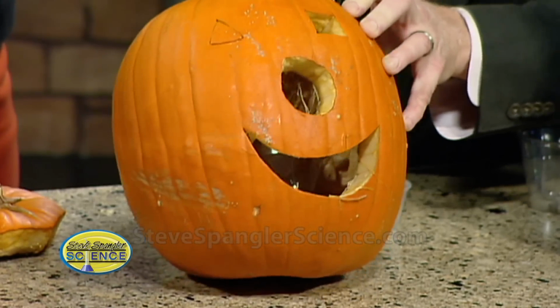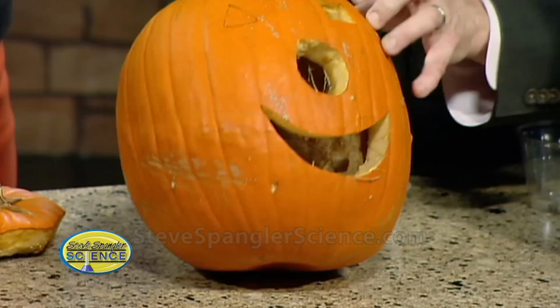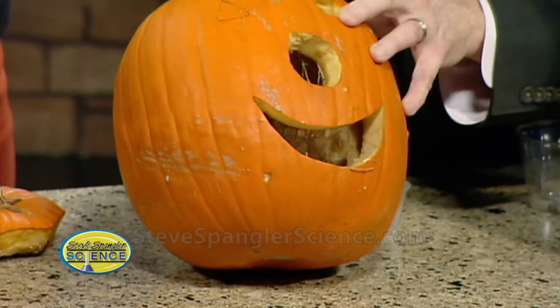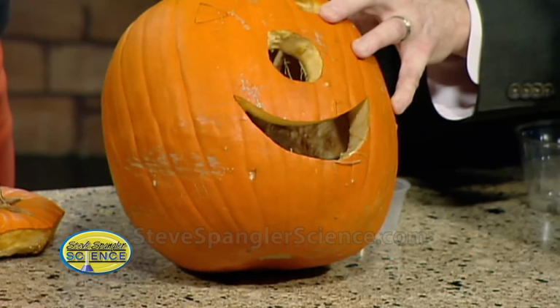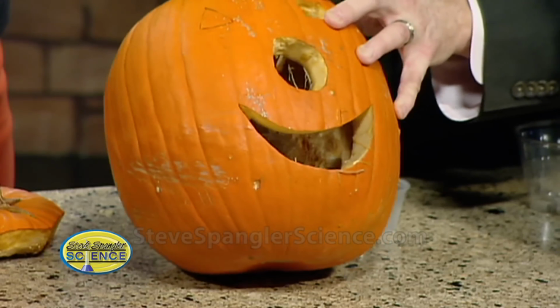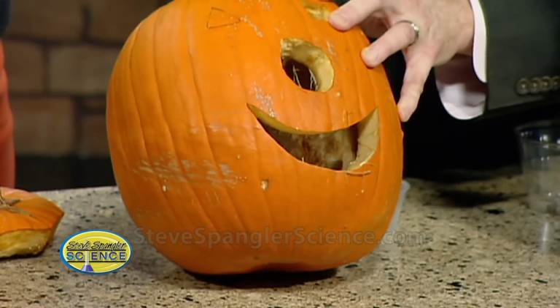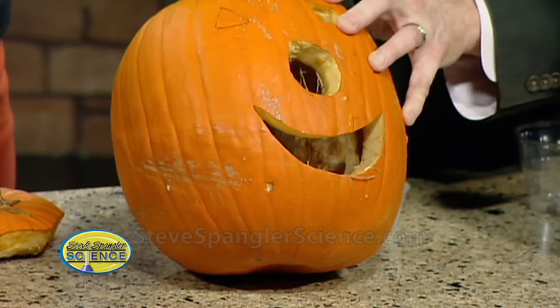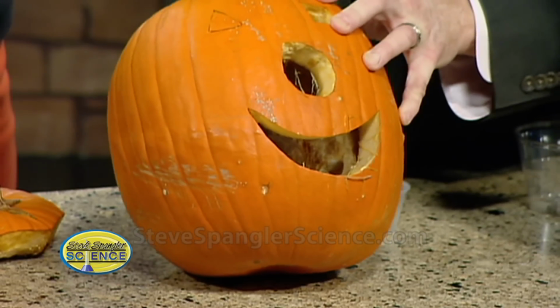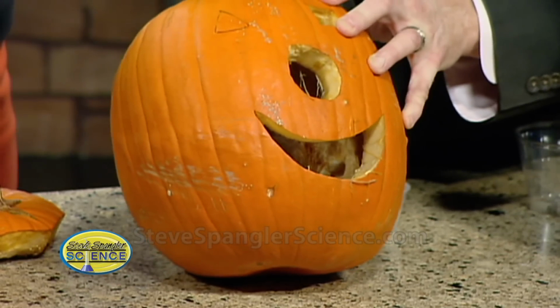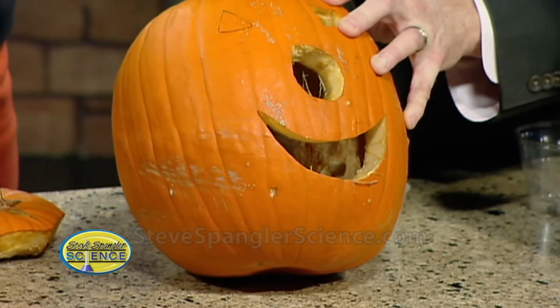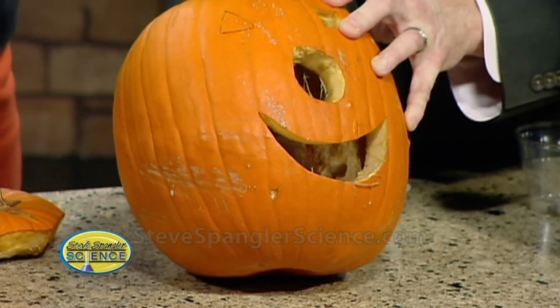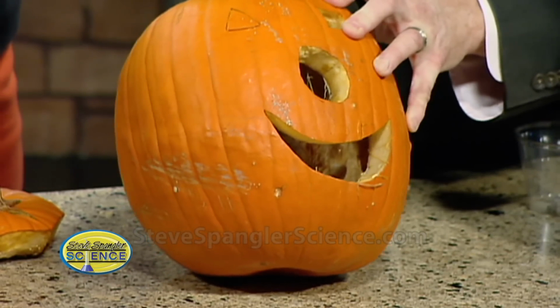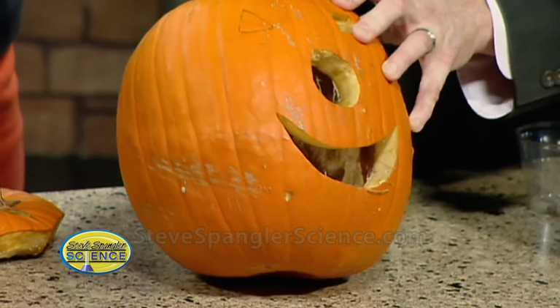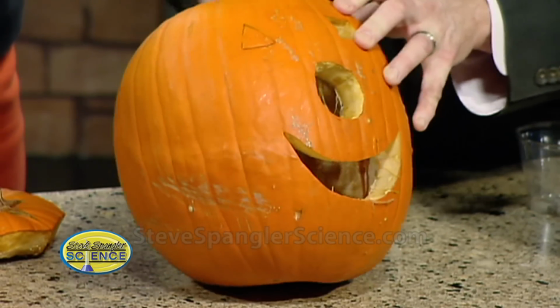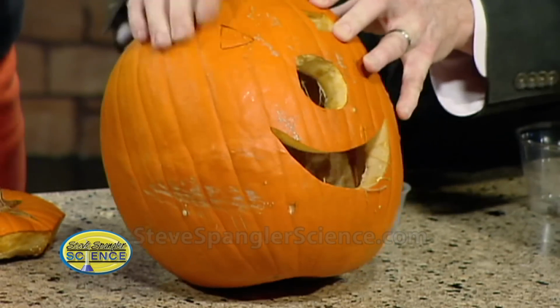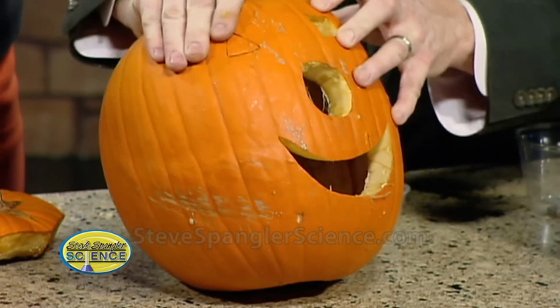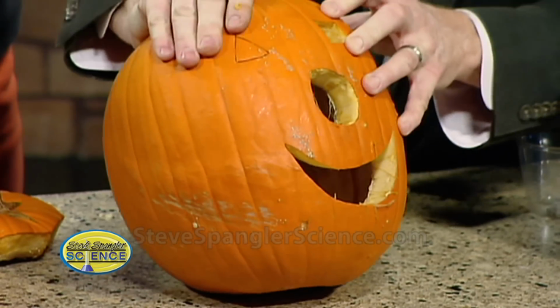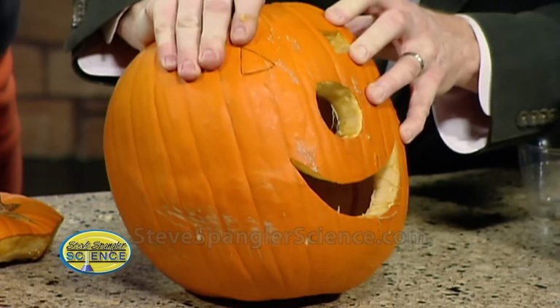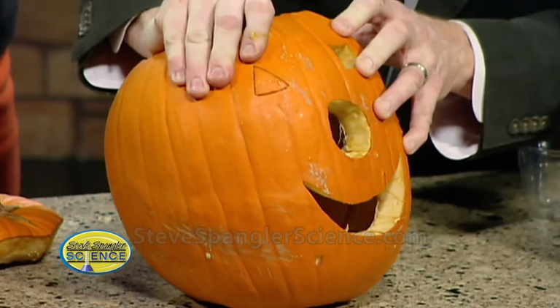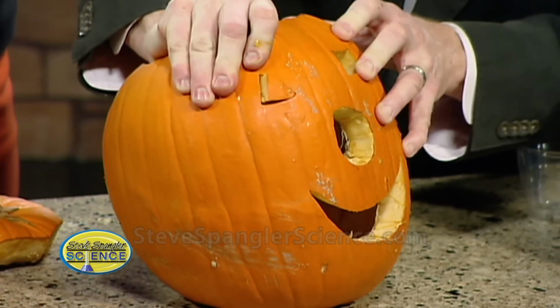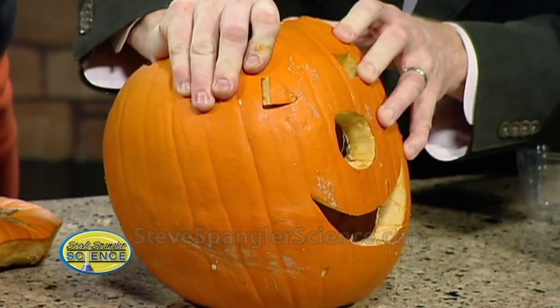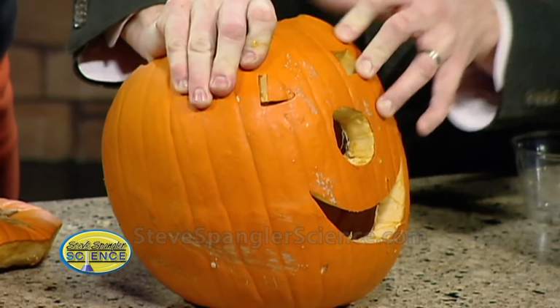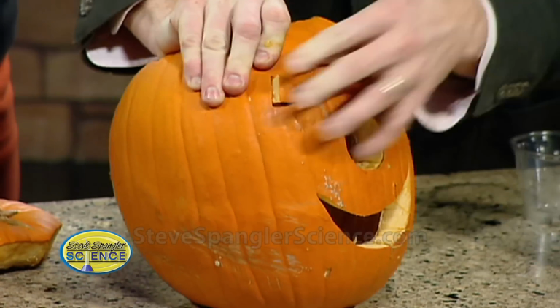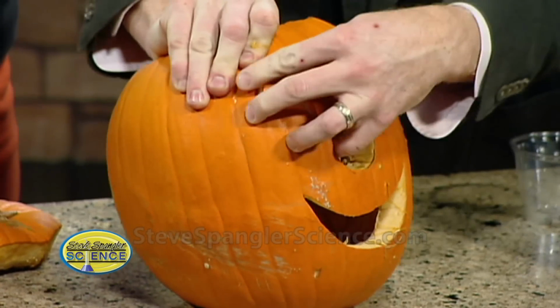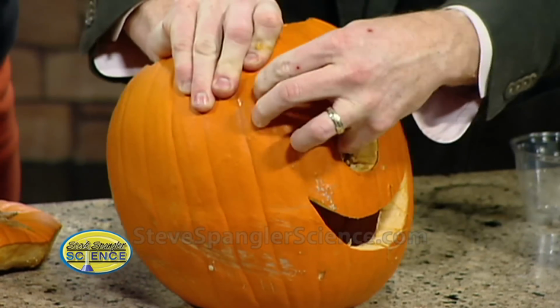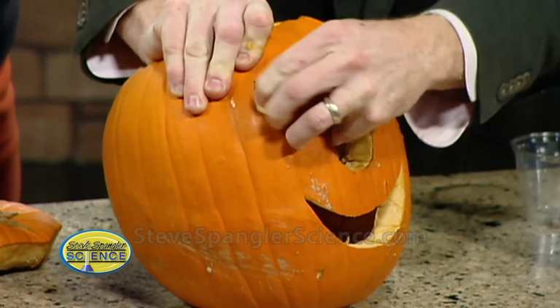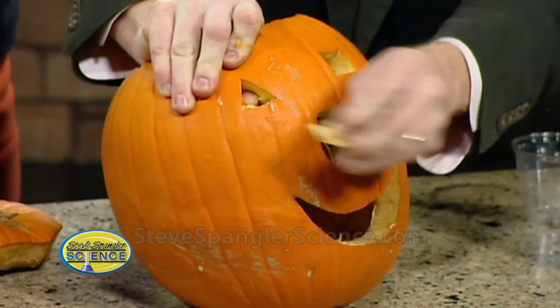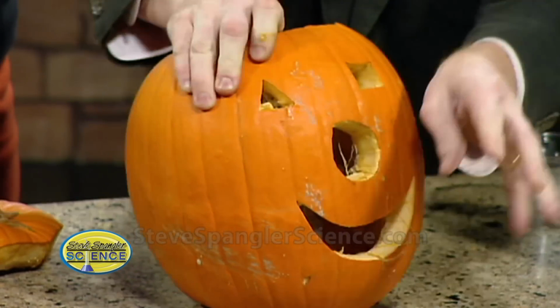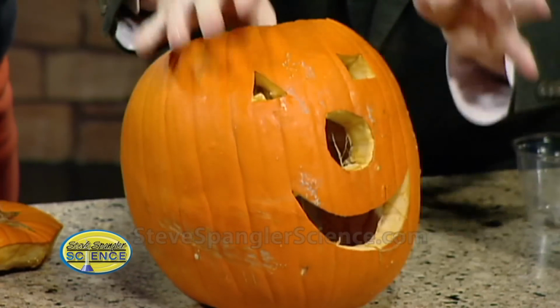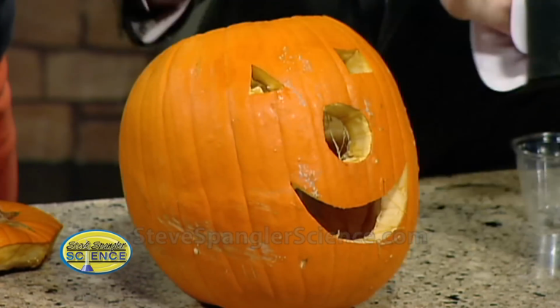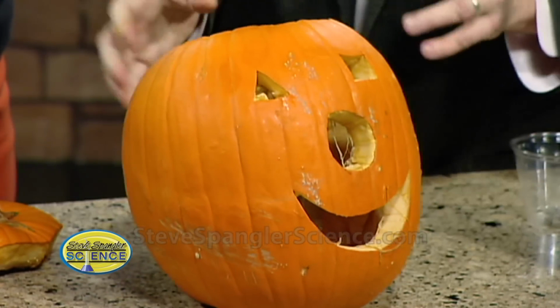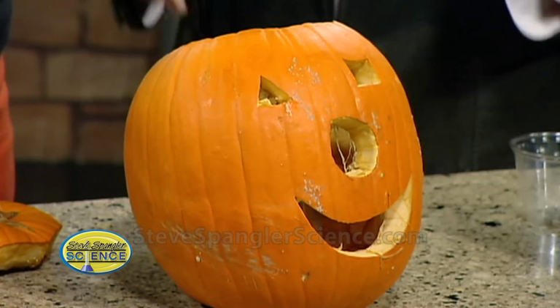Those weren't going to come out in the first place. Our little carvers decided — oh gosh, they didn't carve them all the way through.